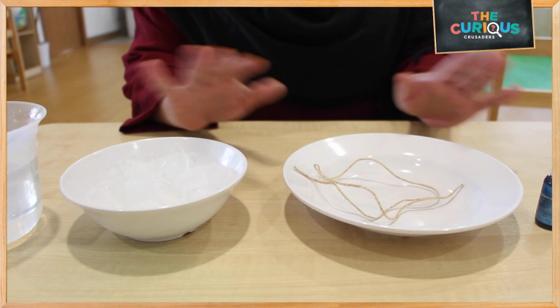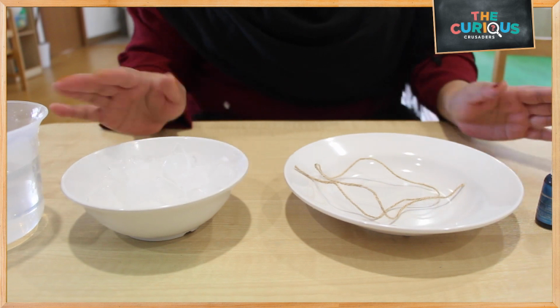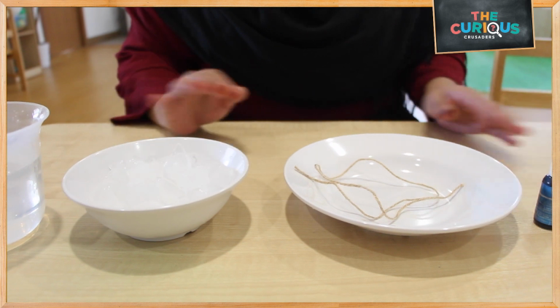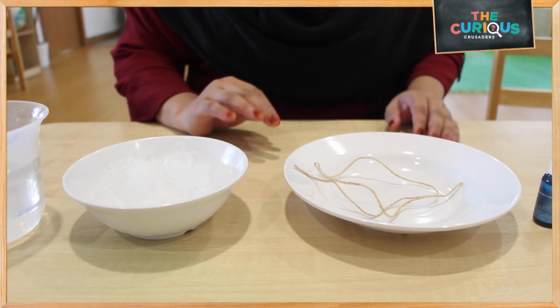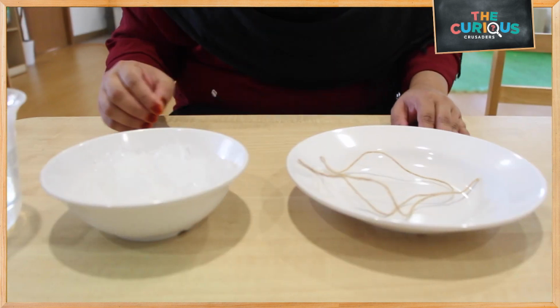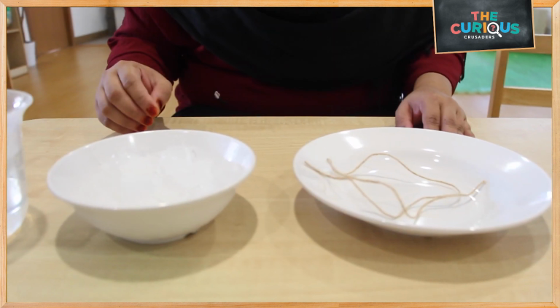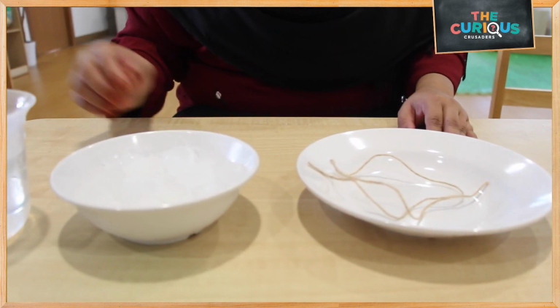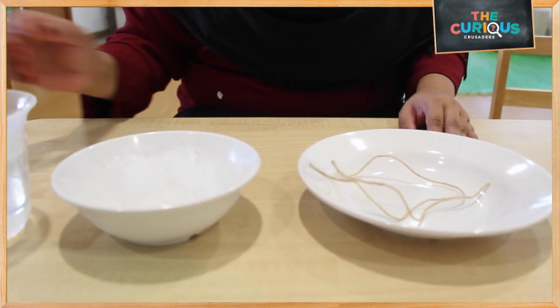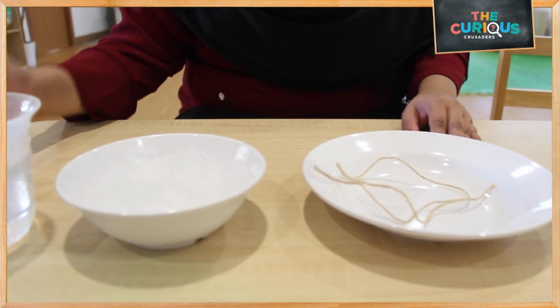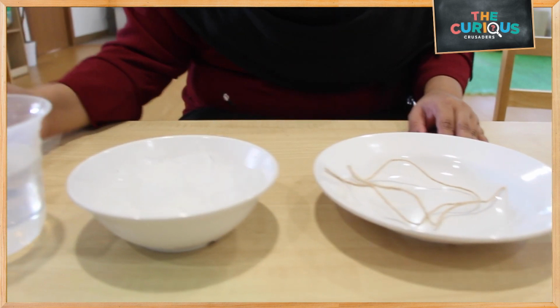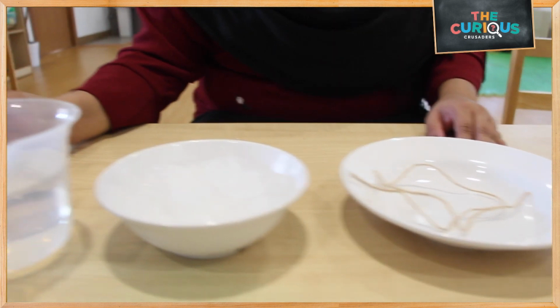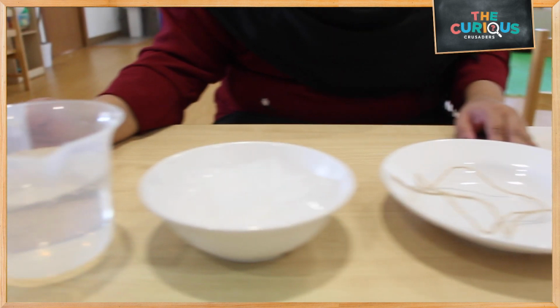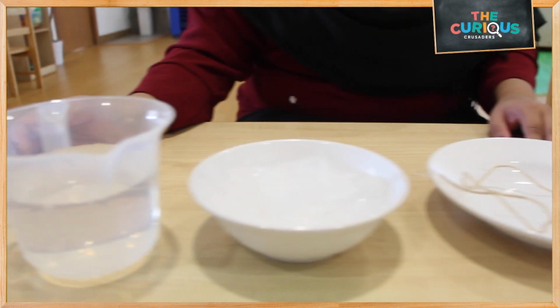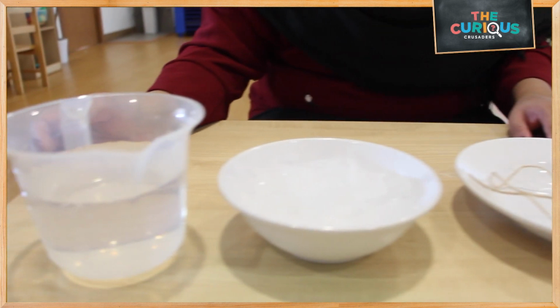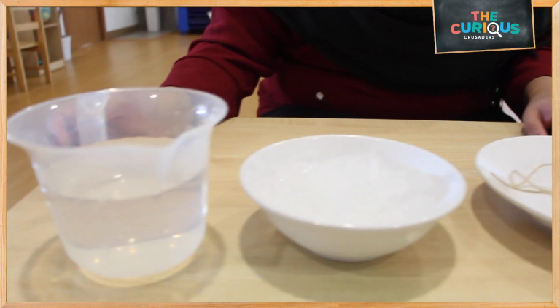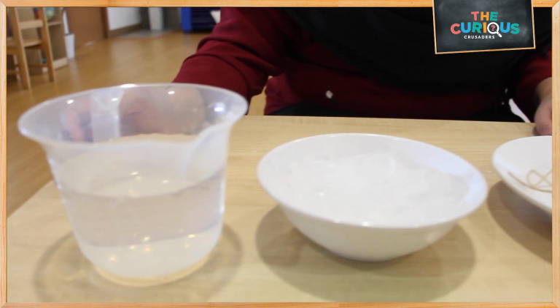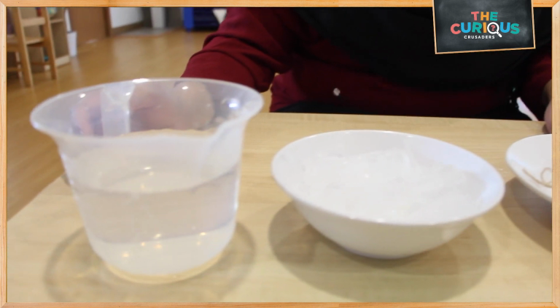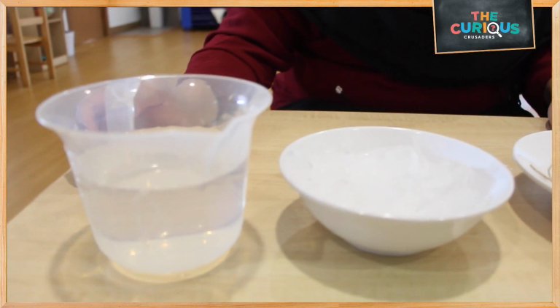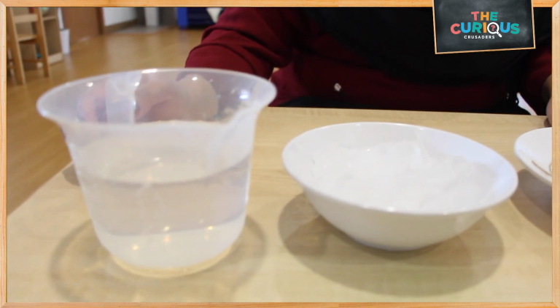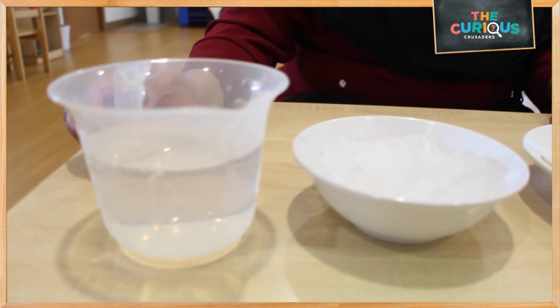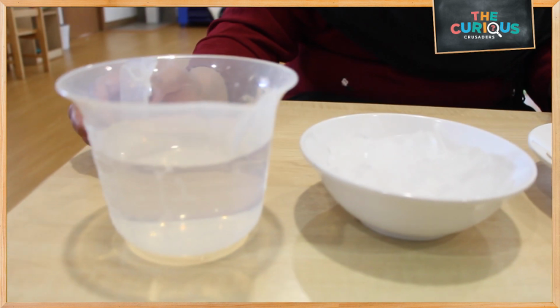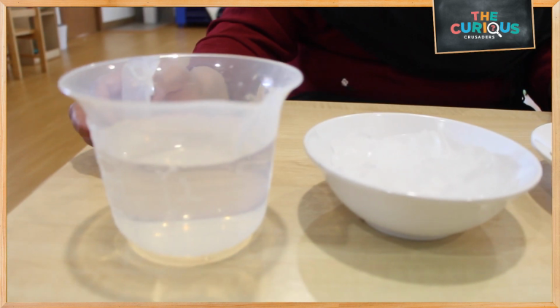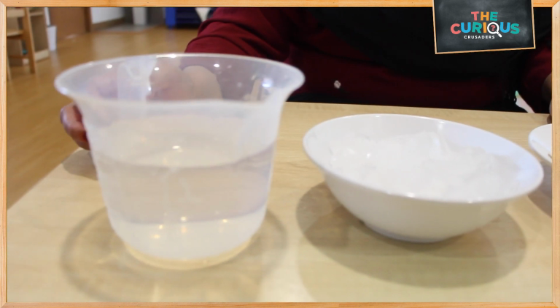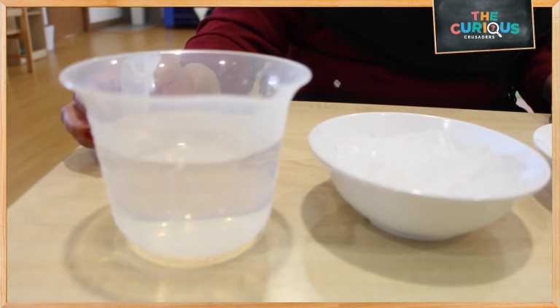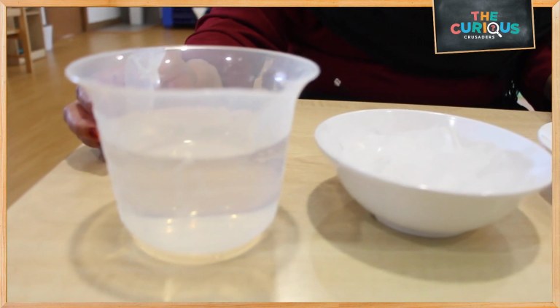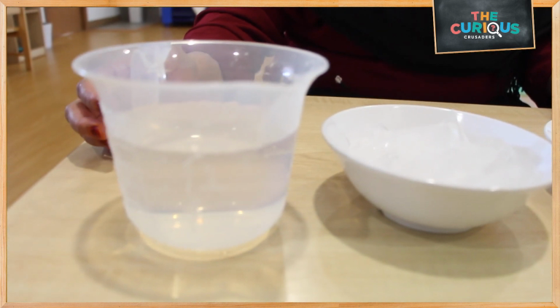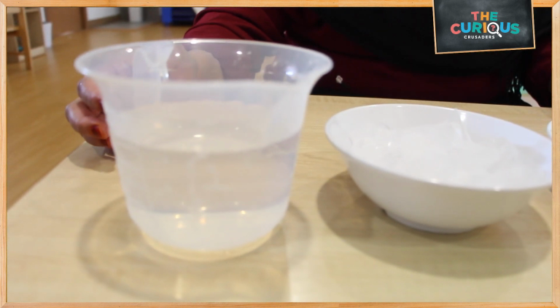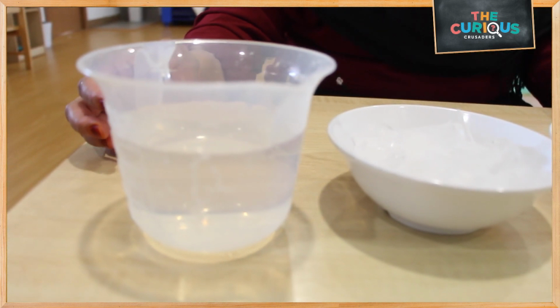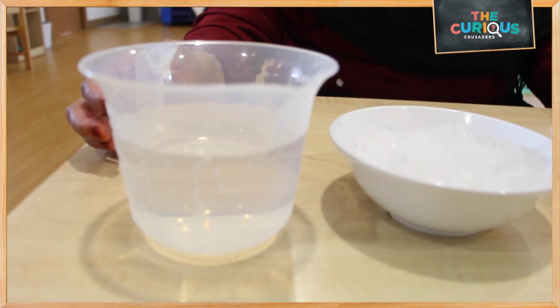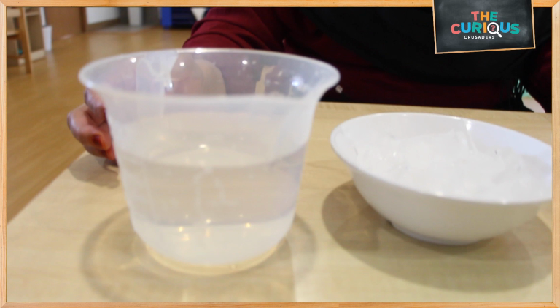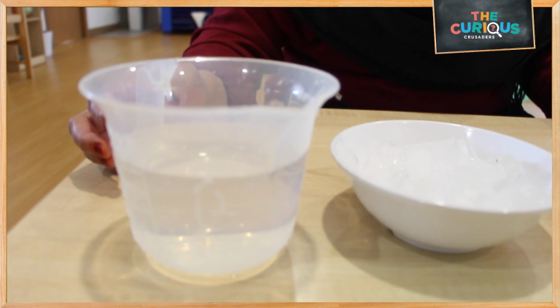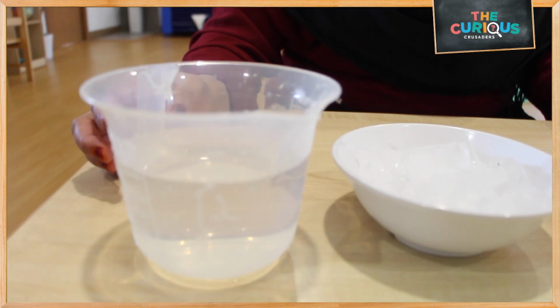Hi everyone, today we are going to do a science experiment: fishing for ice.